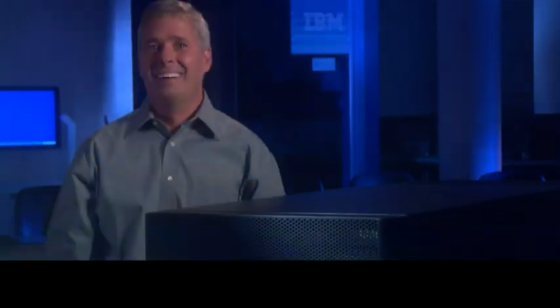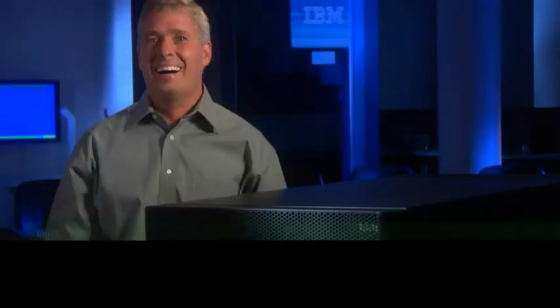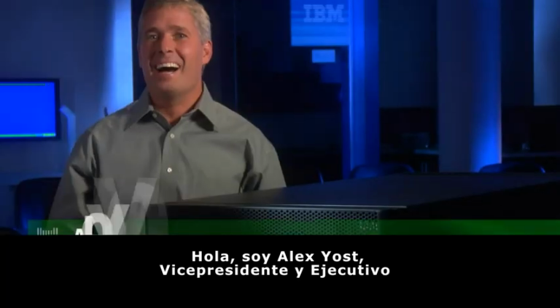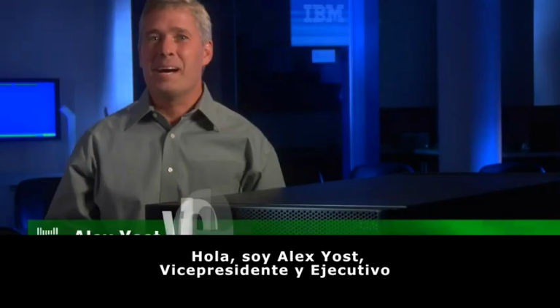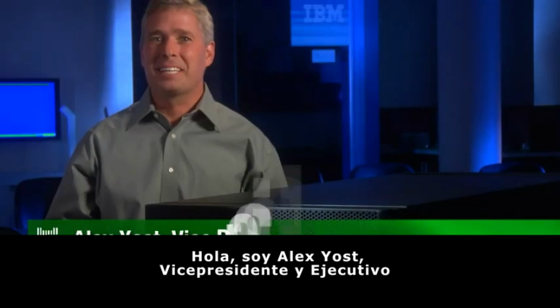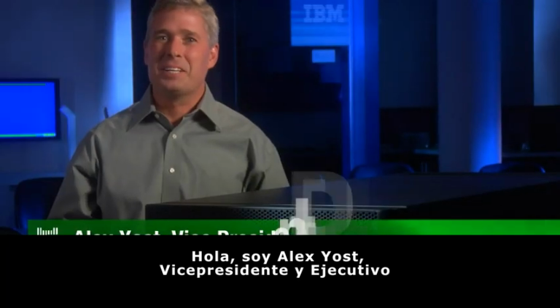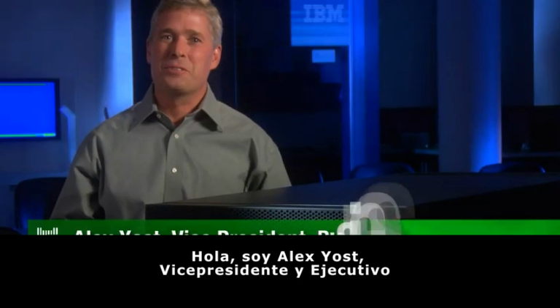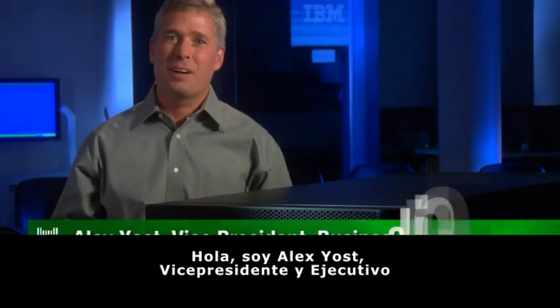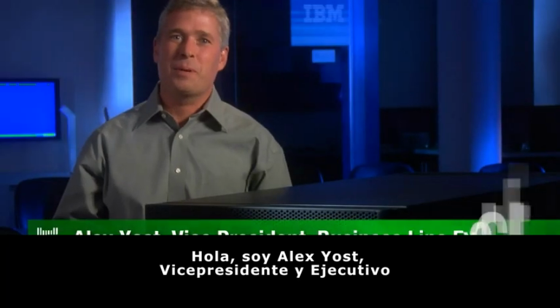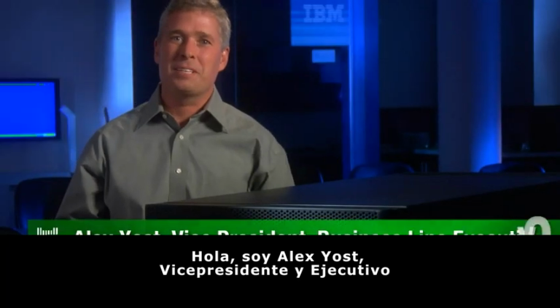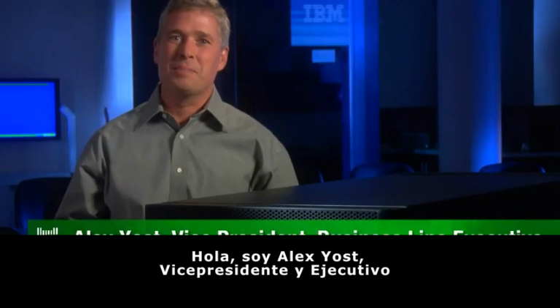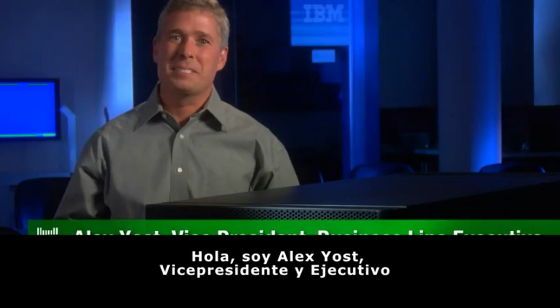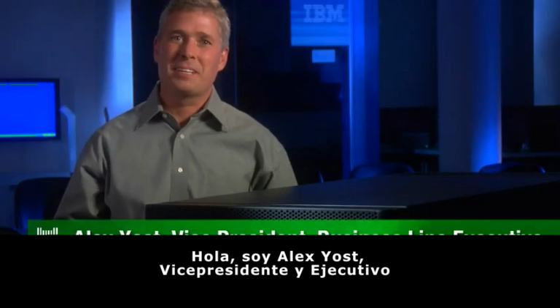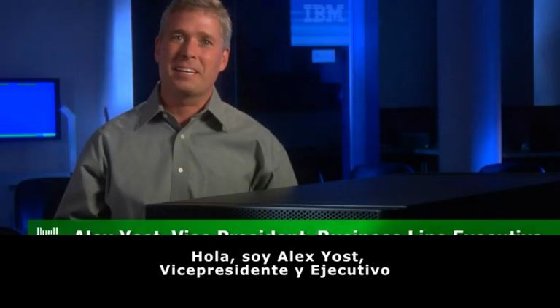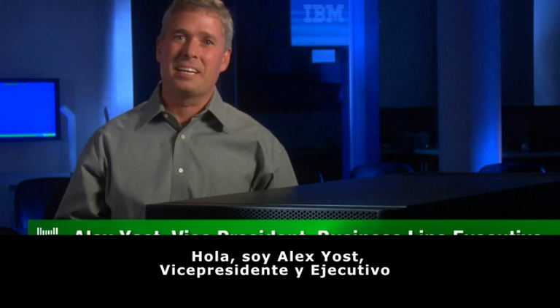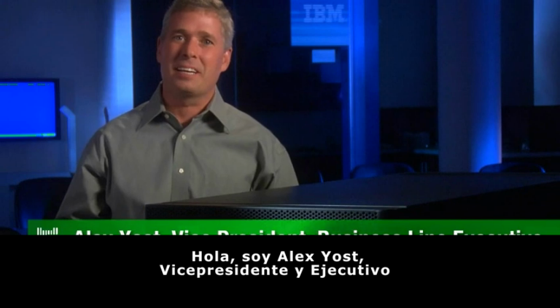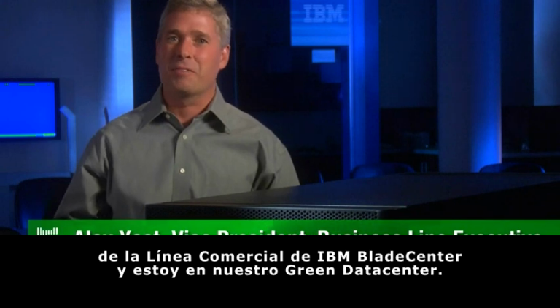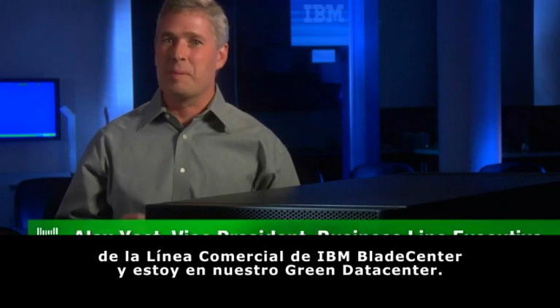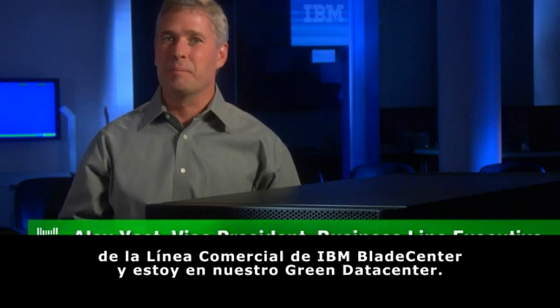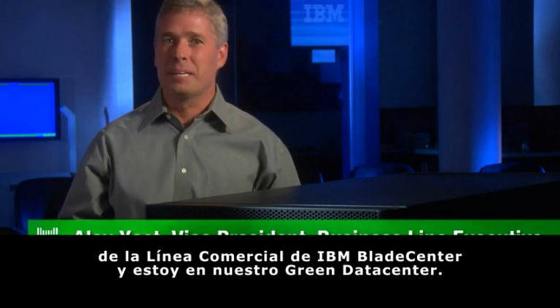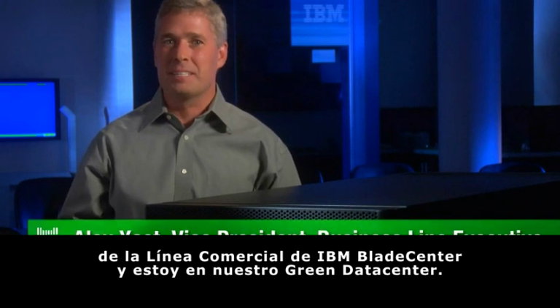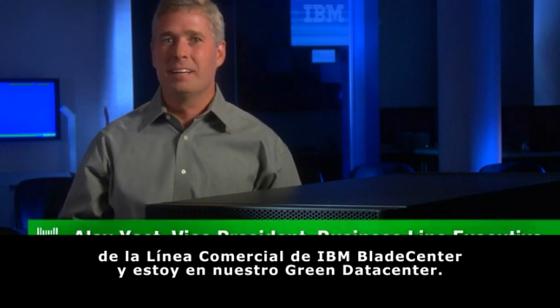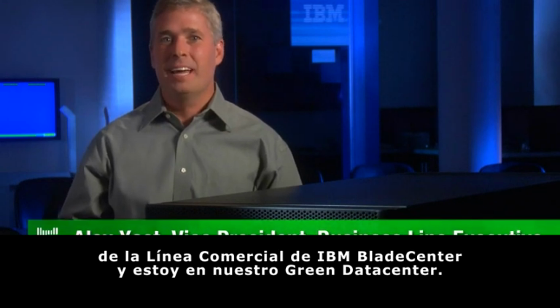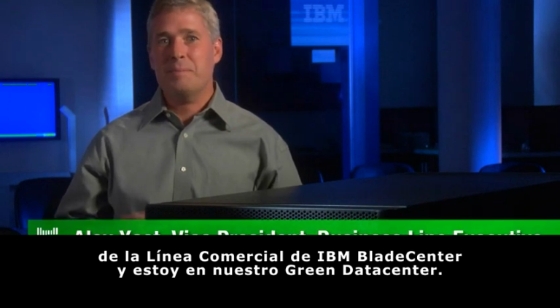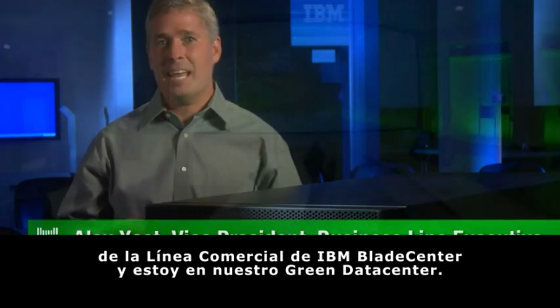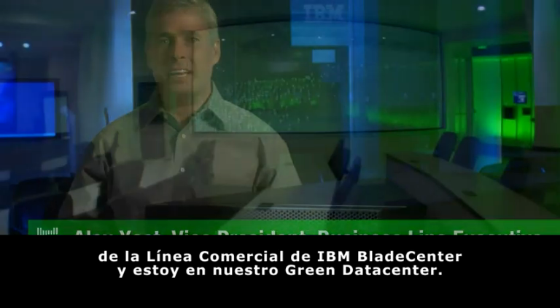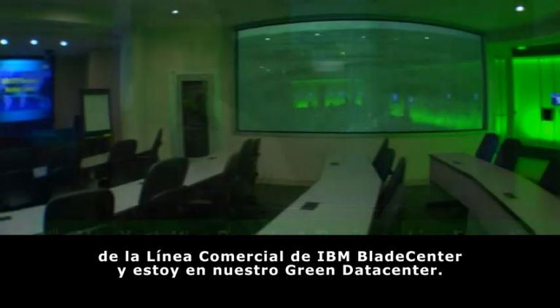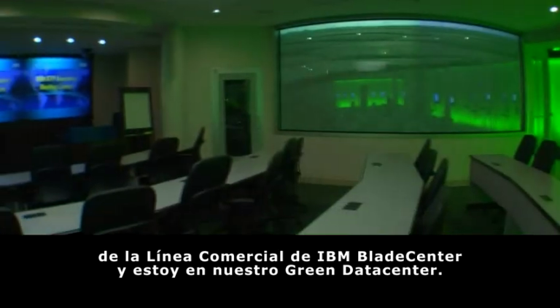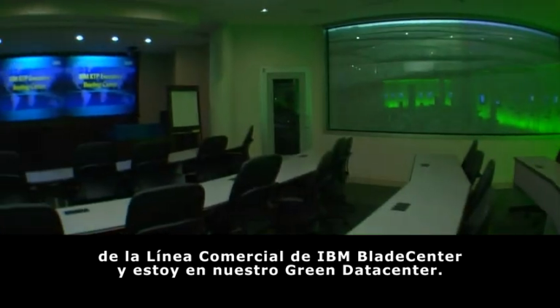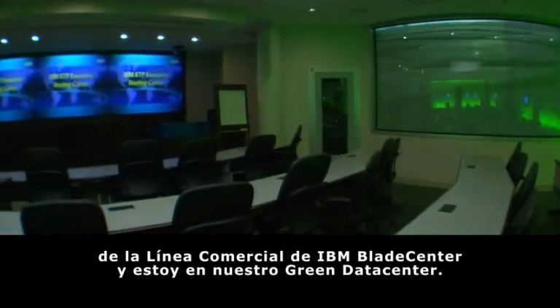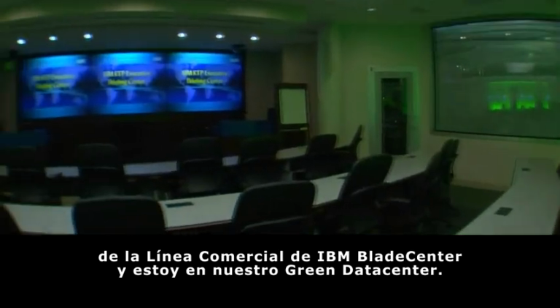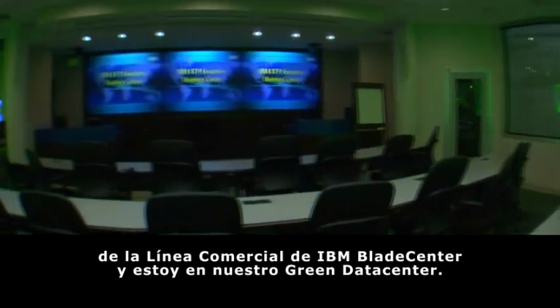Hi, I'm Alex Yost, Vice President and Business Line Executive for IBM Blade Center, and I'm standing here in our green data center.